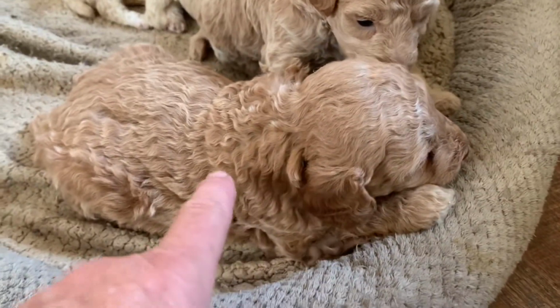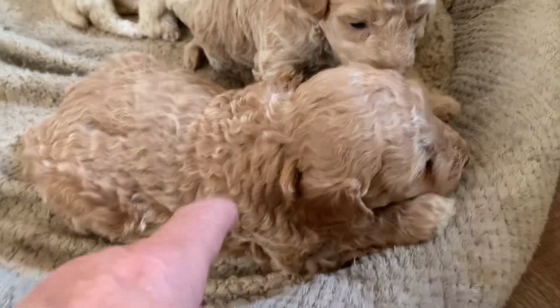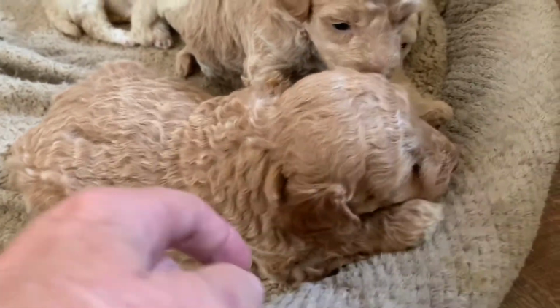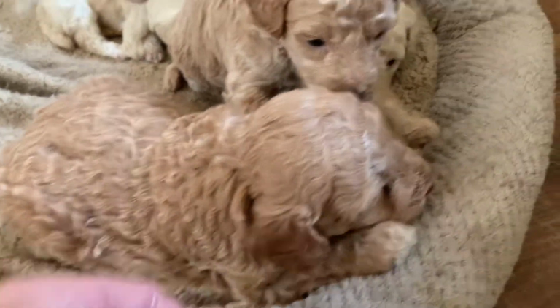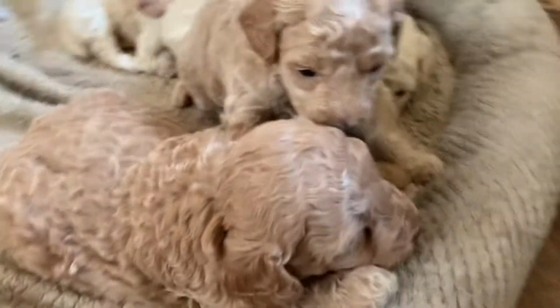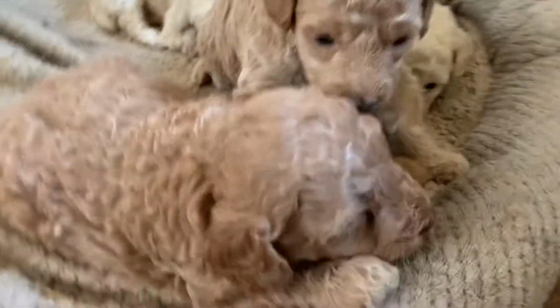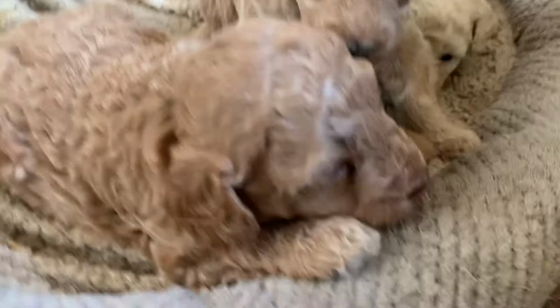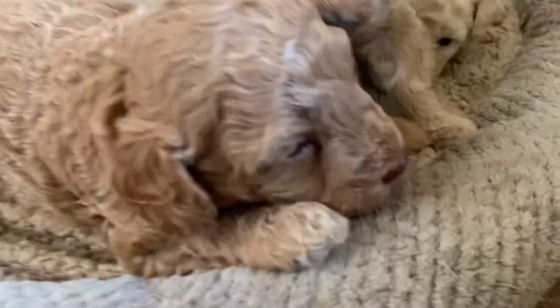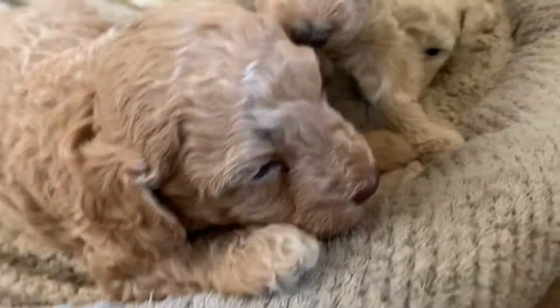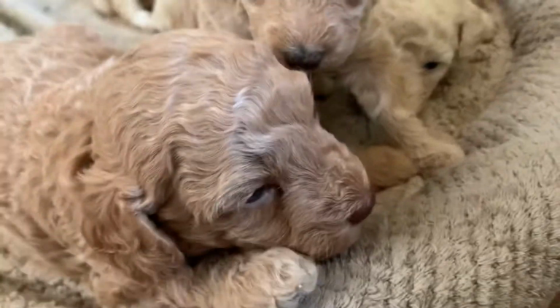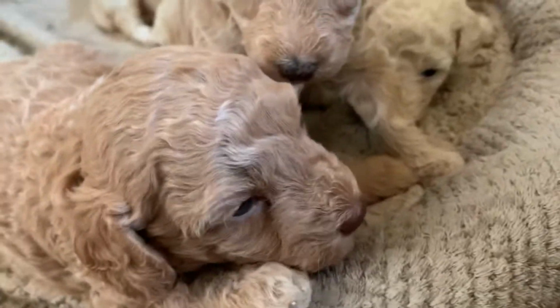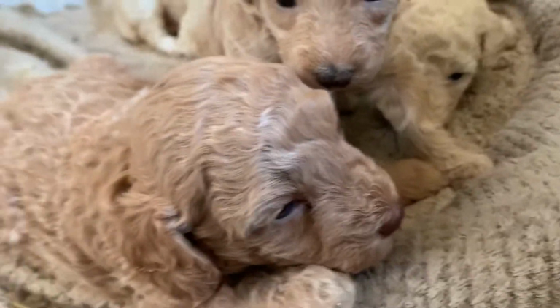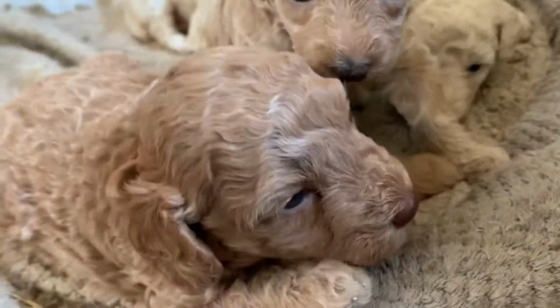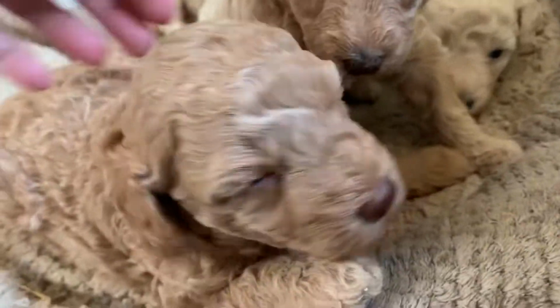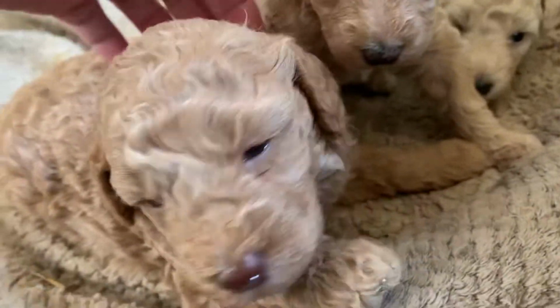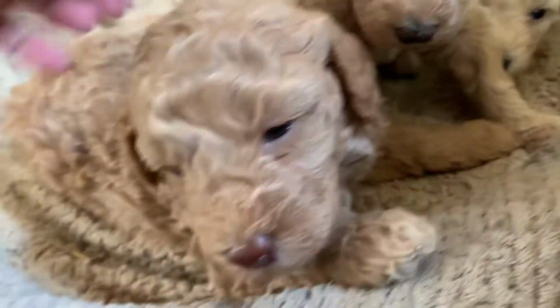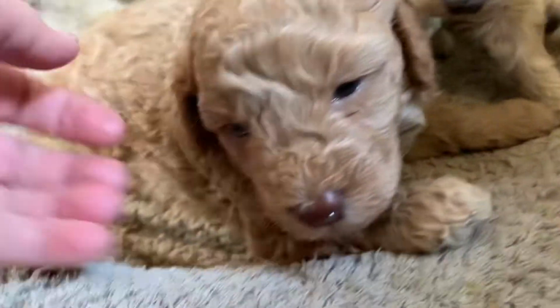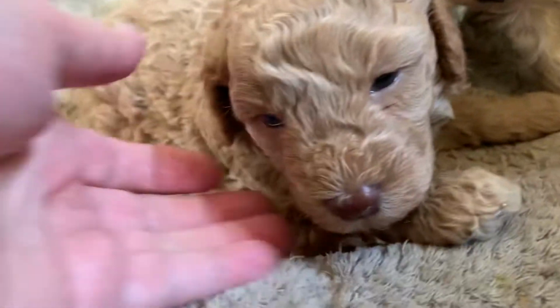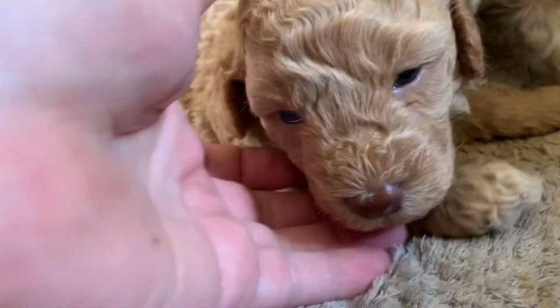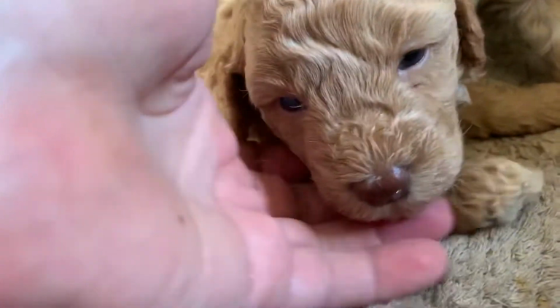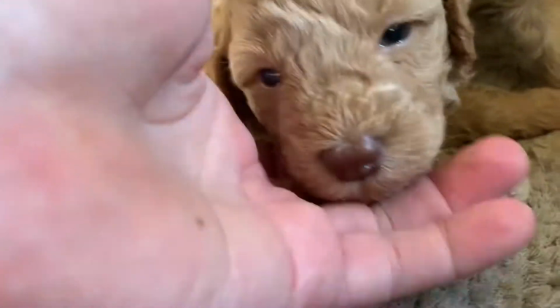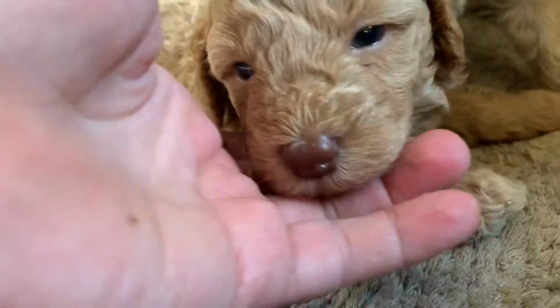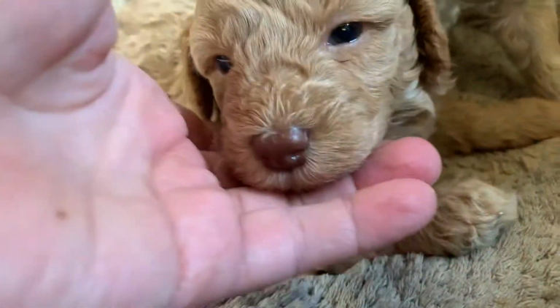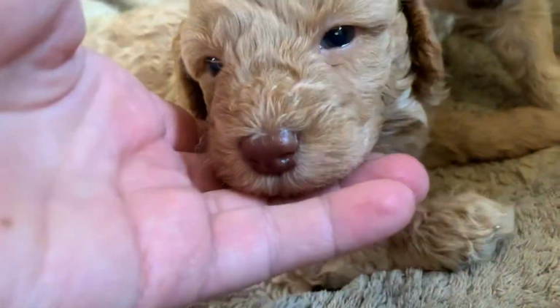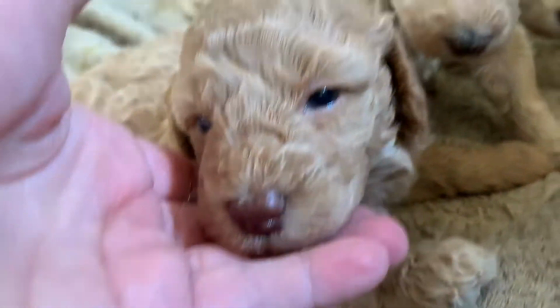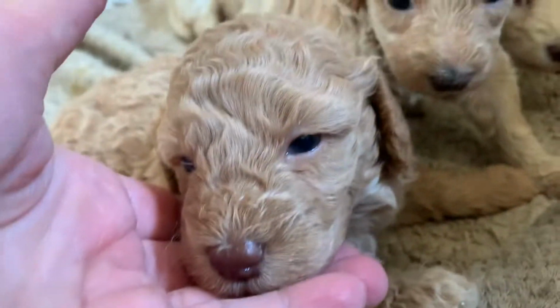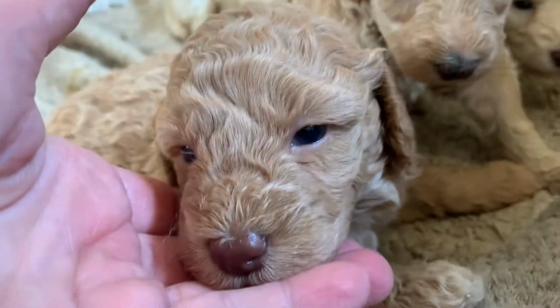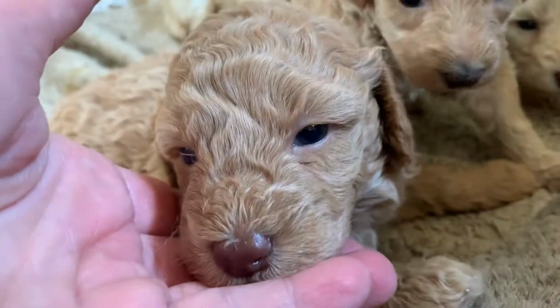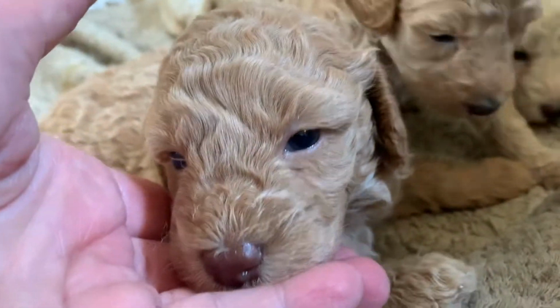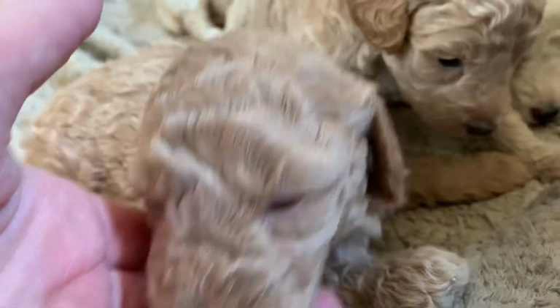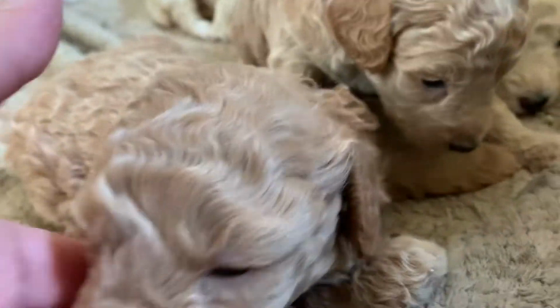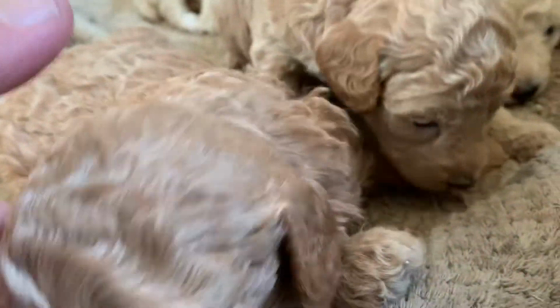This is Manny. Hi Manny. Manny looks like she's got a little brown nose.